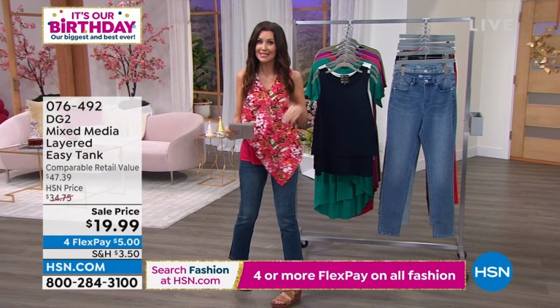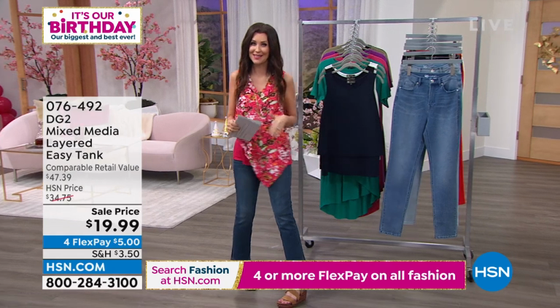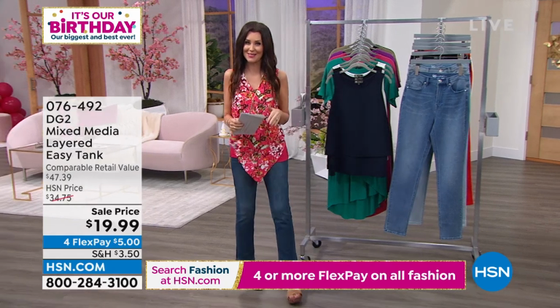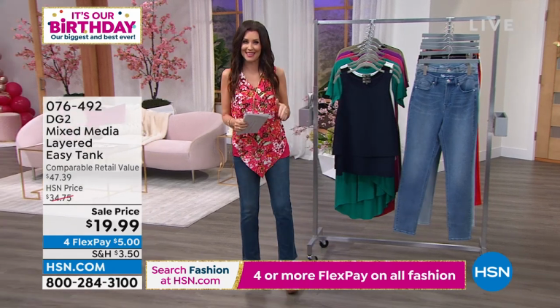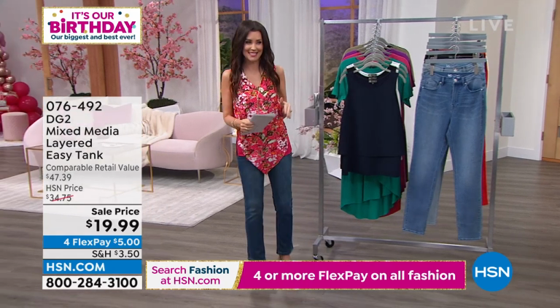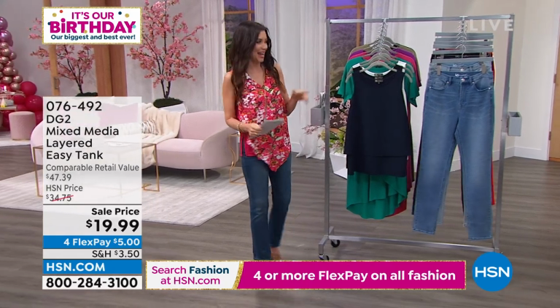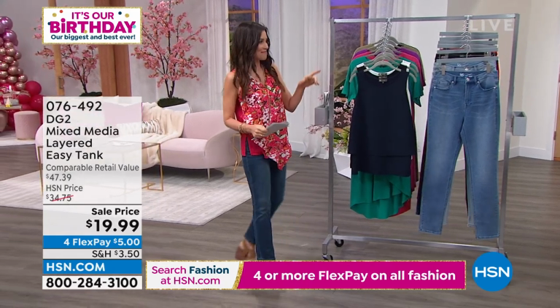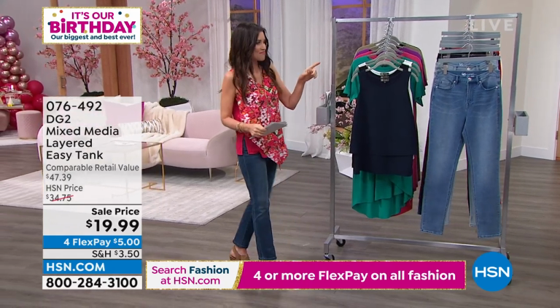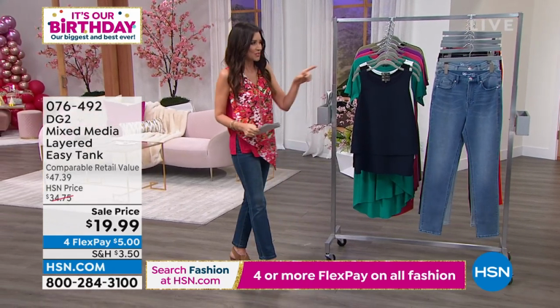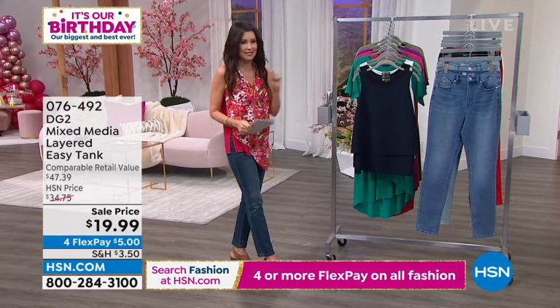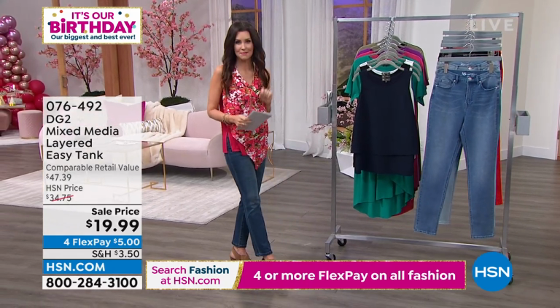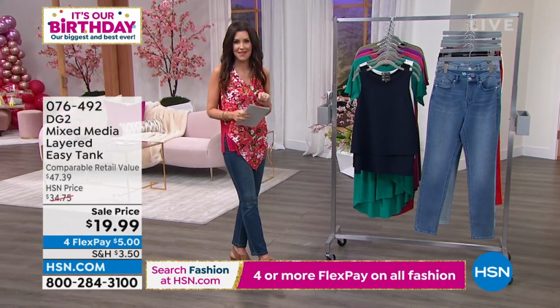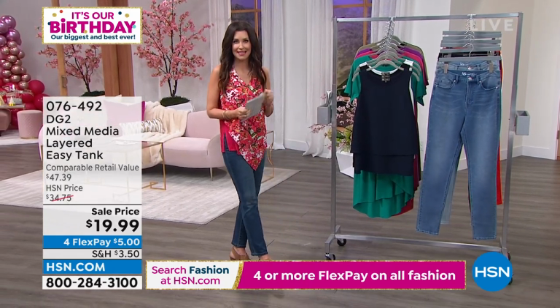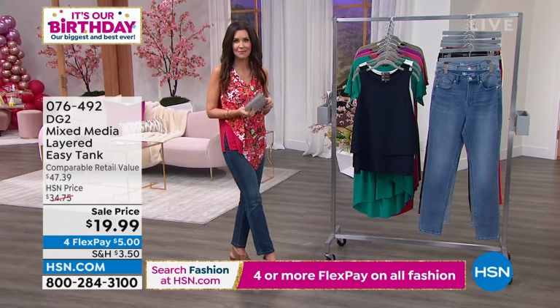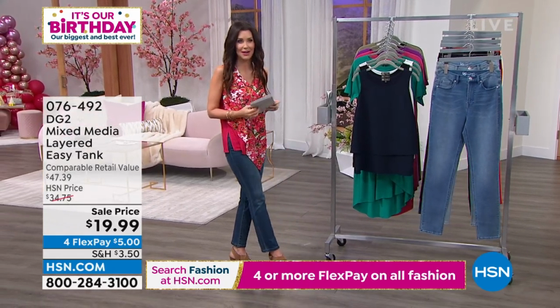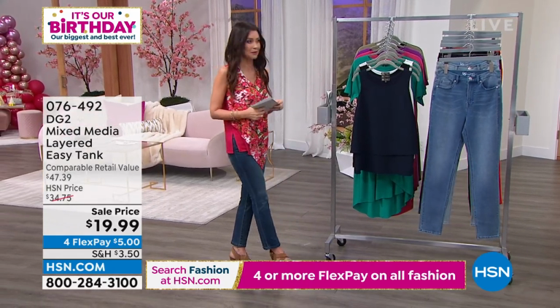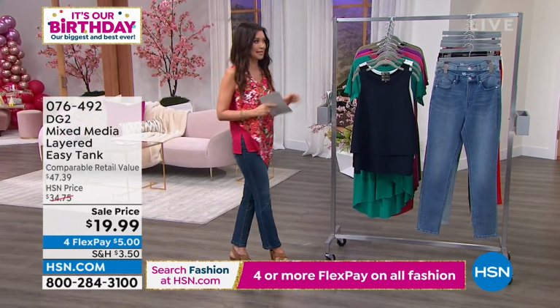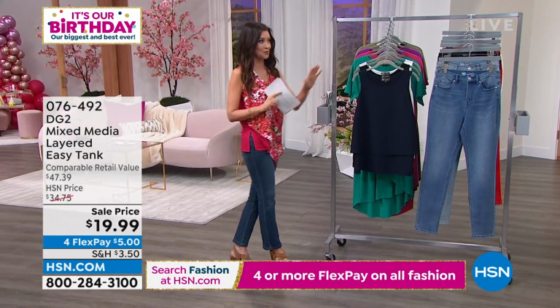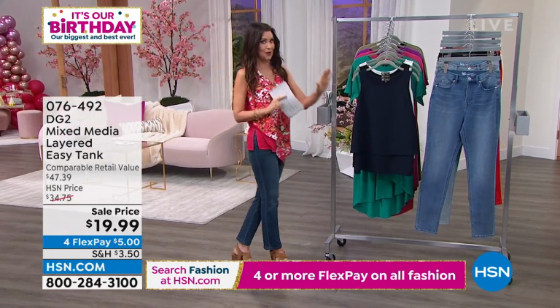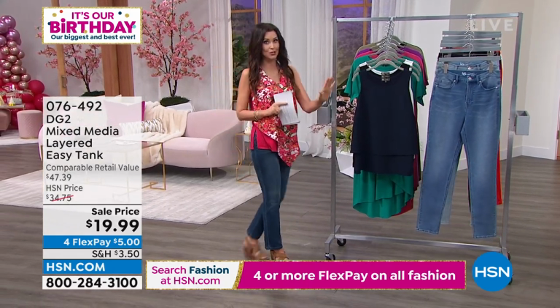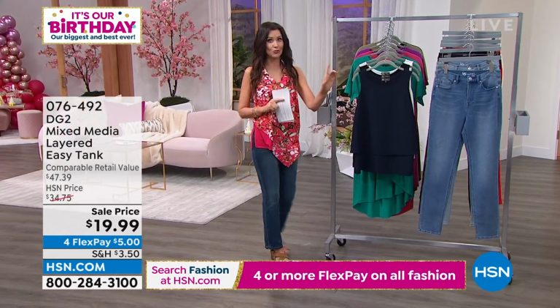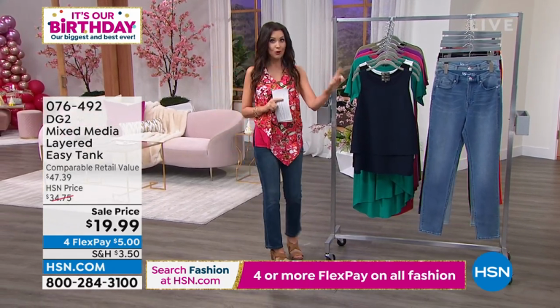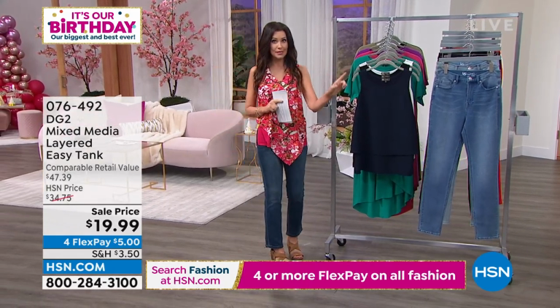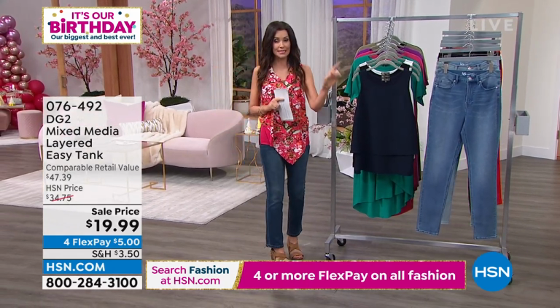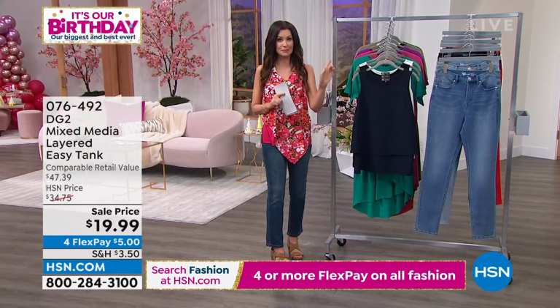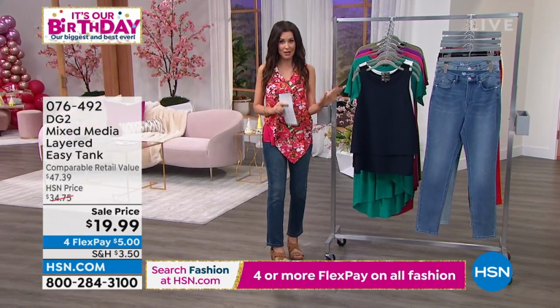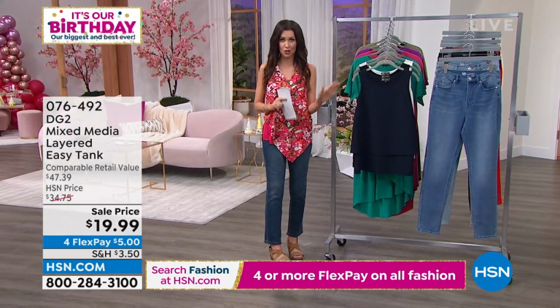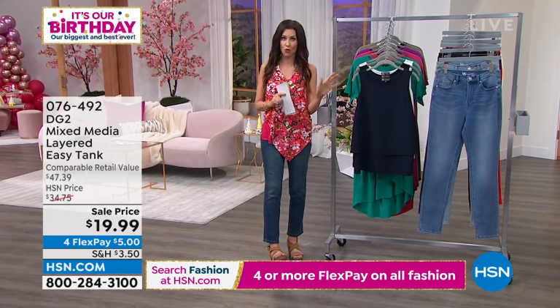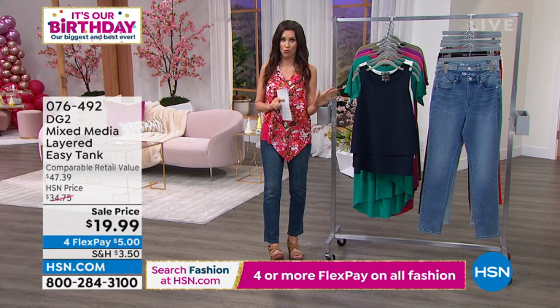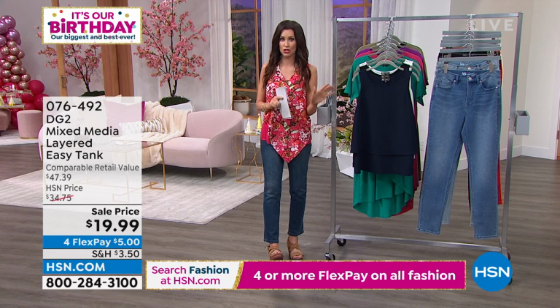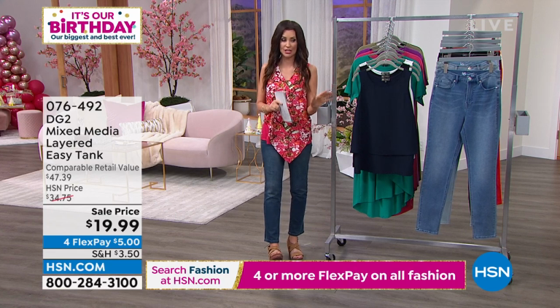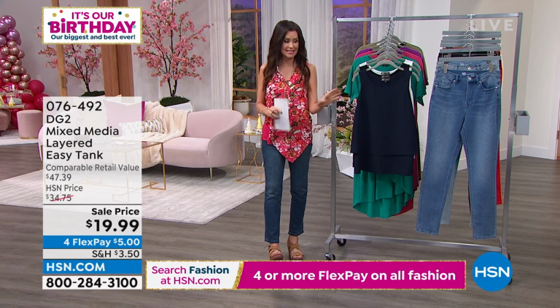Download the HSN app. You can type in that number and it will take you right to those special order jeans.